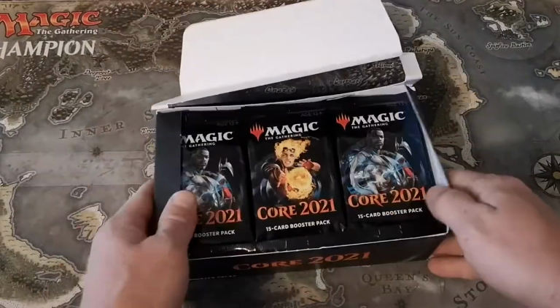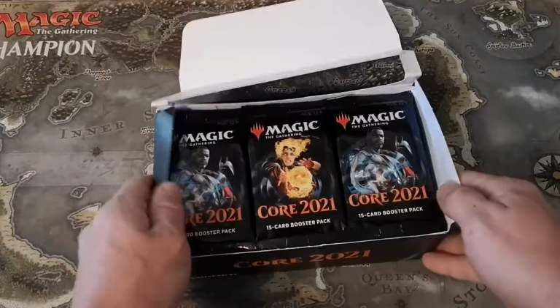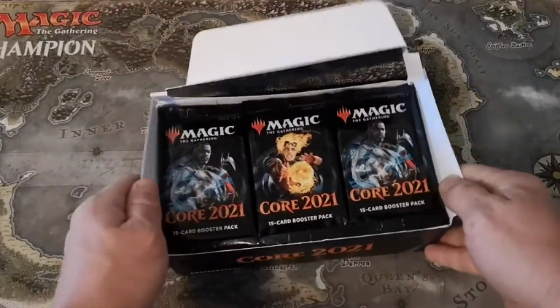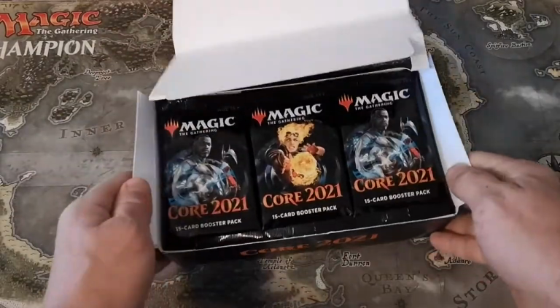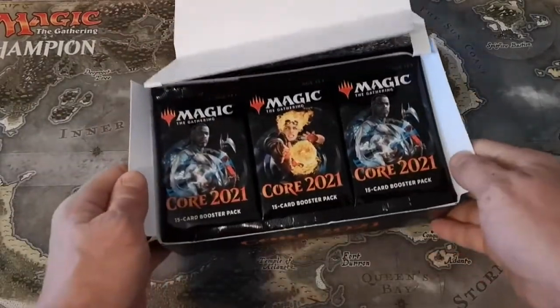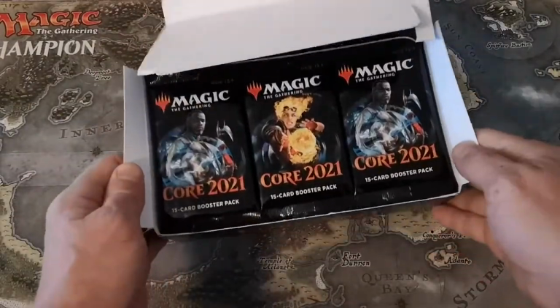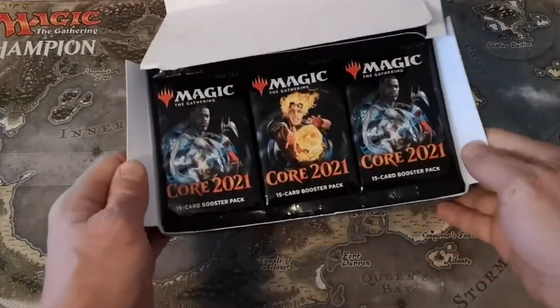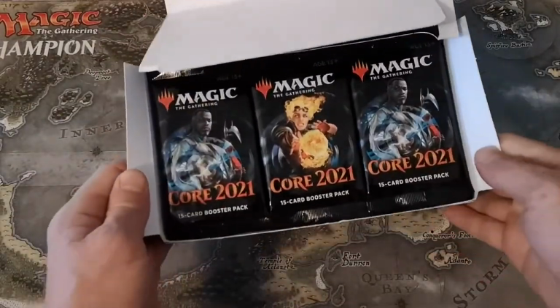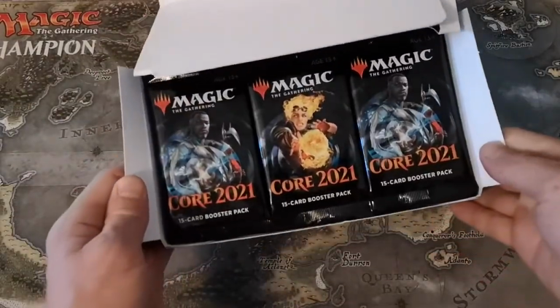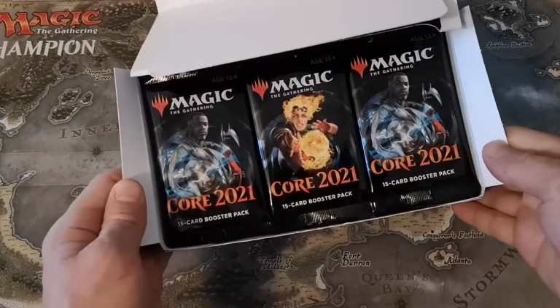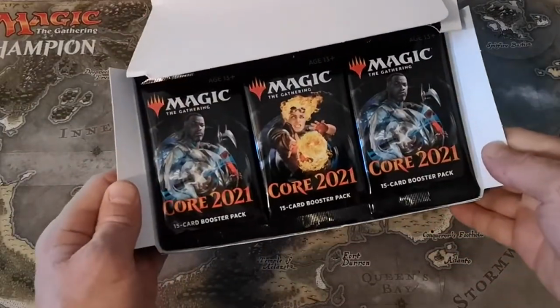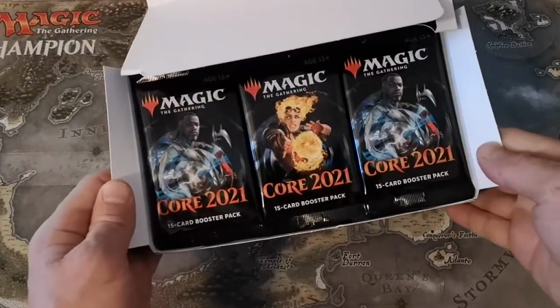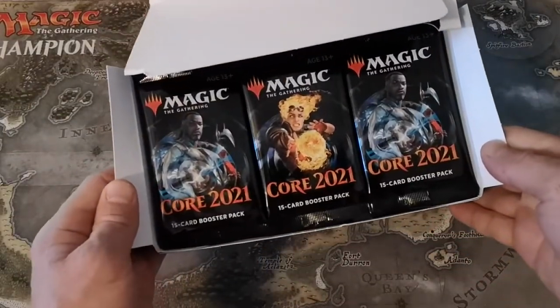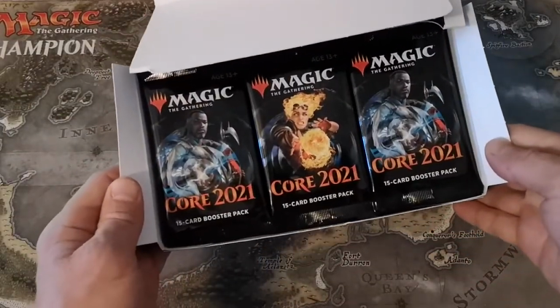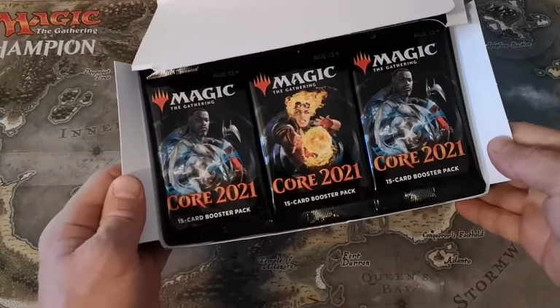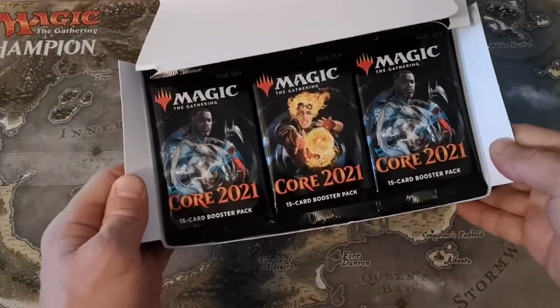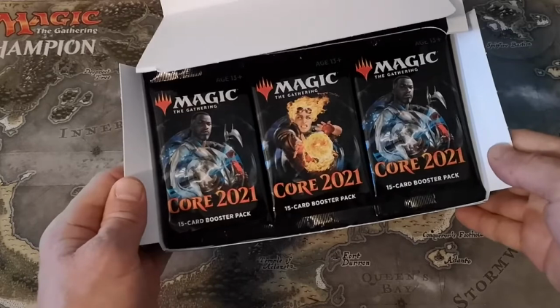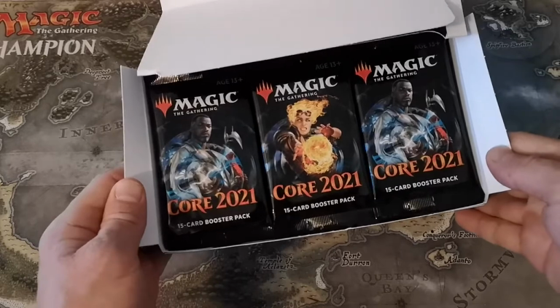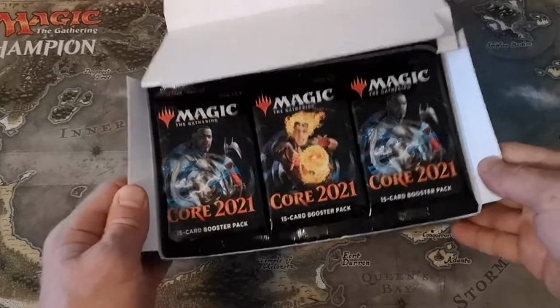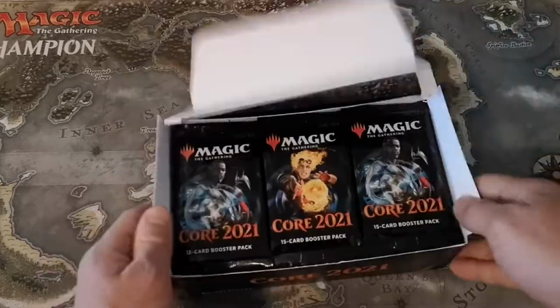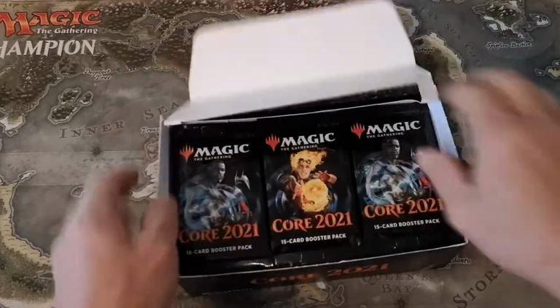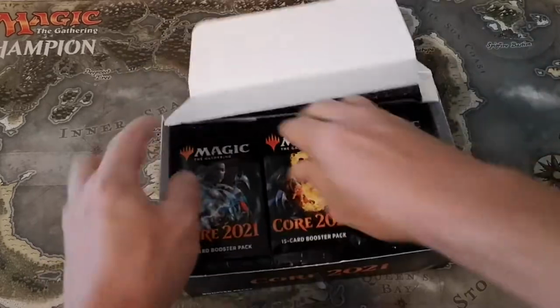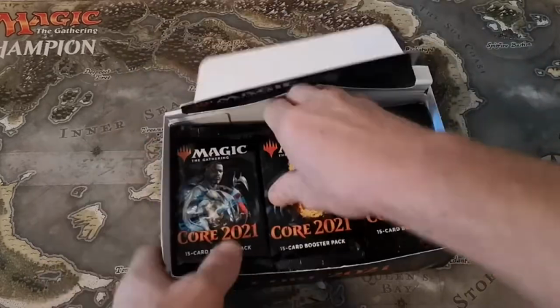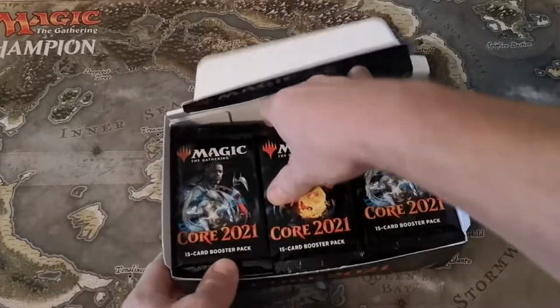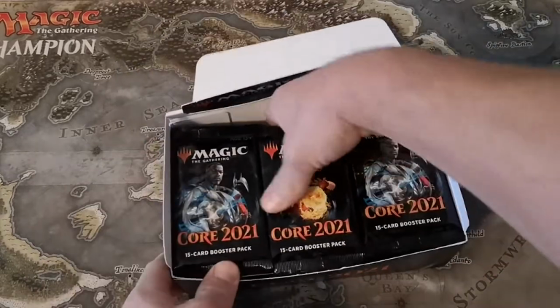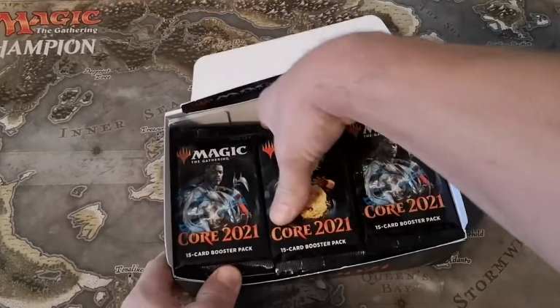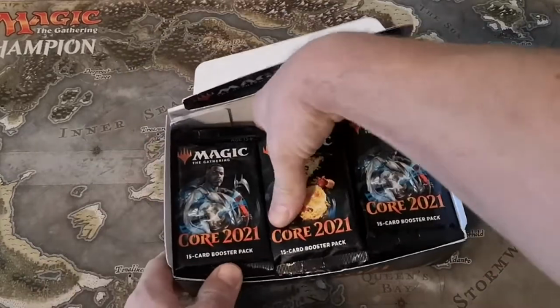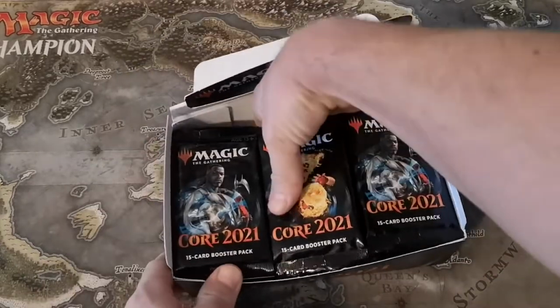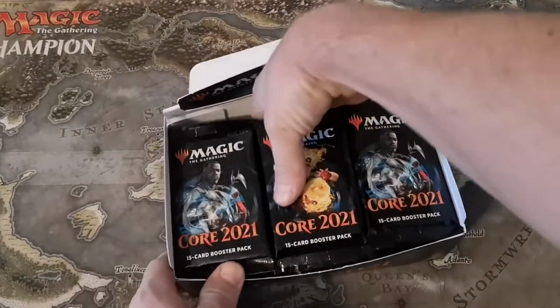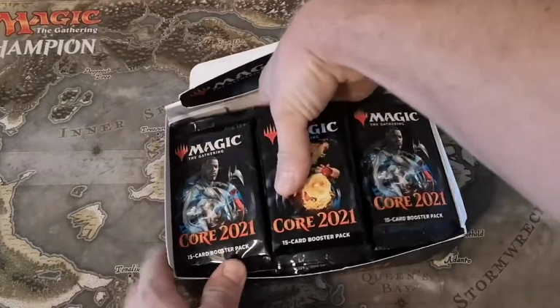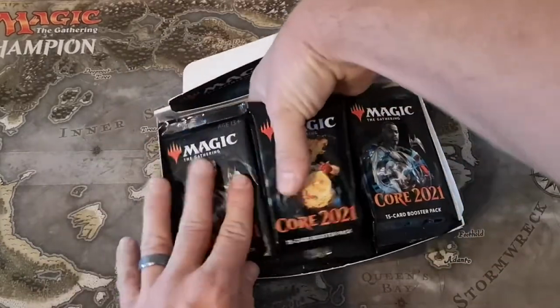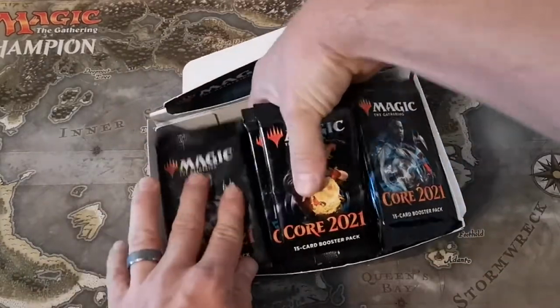Oh yeah, what do we got? Two to Fairies, one Chandra. Okay, let's do it, let's get into it.